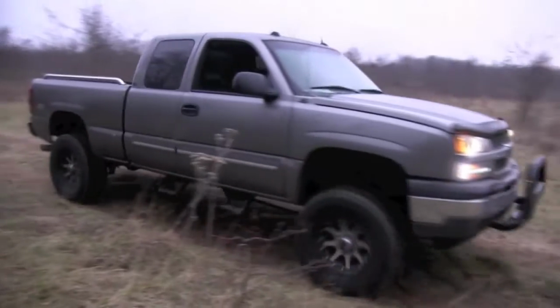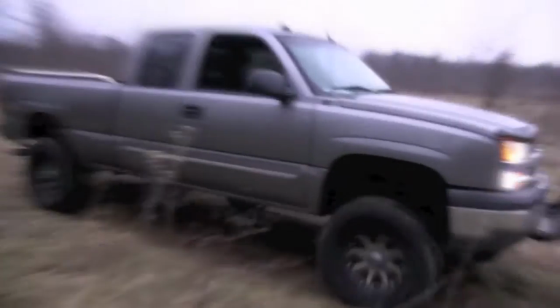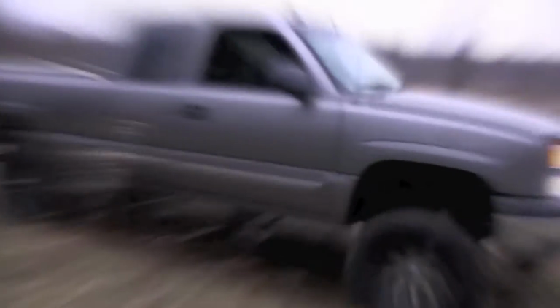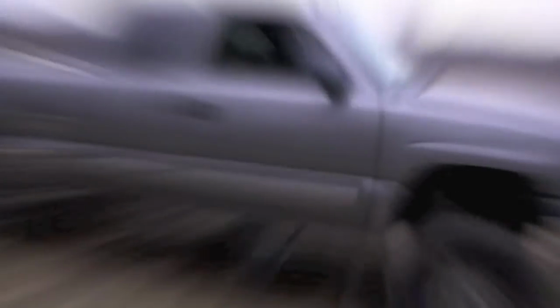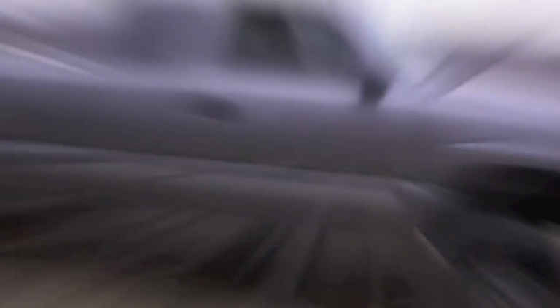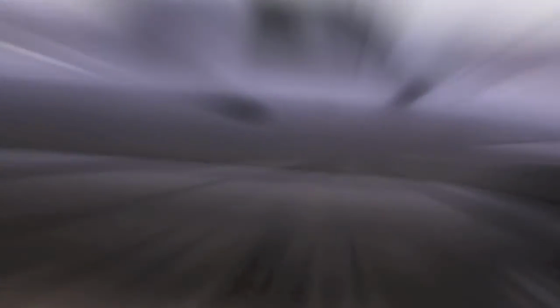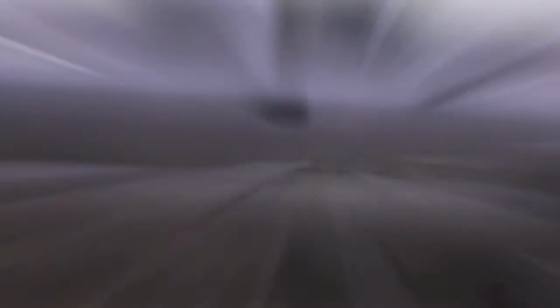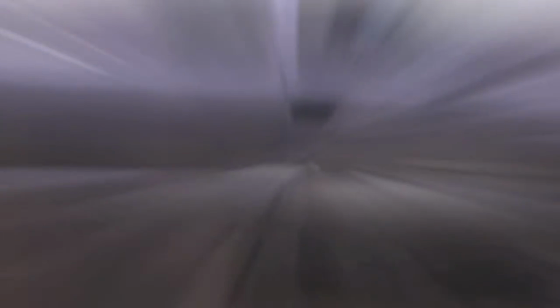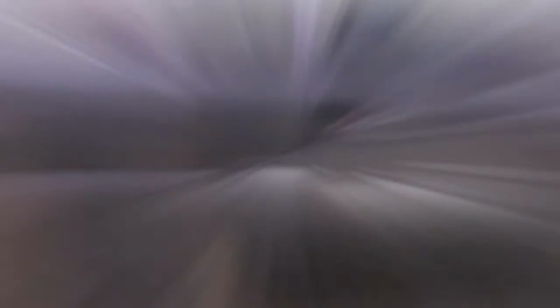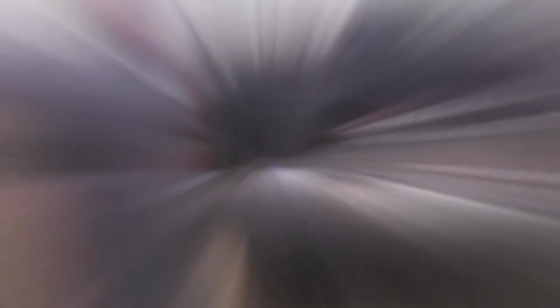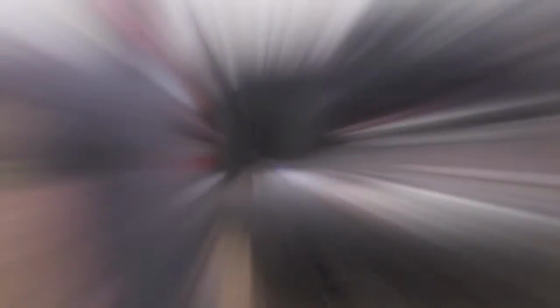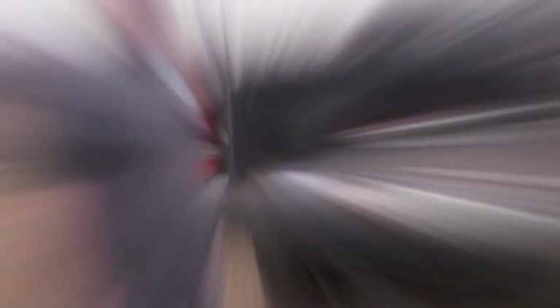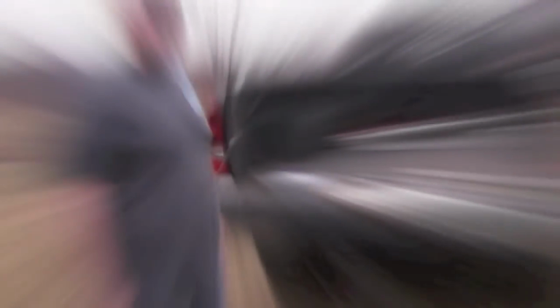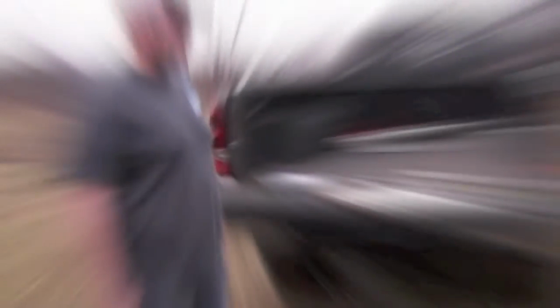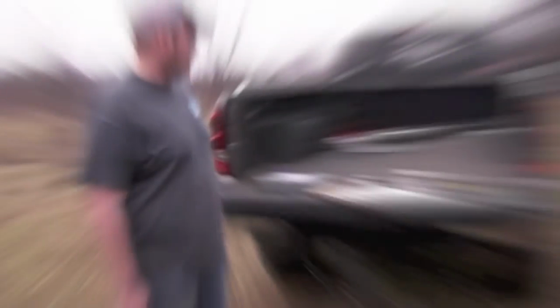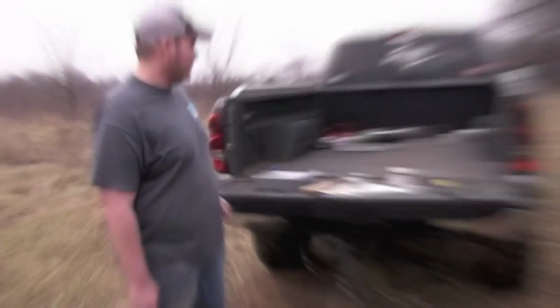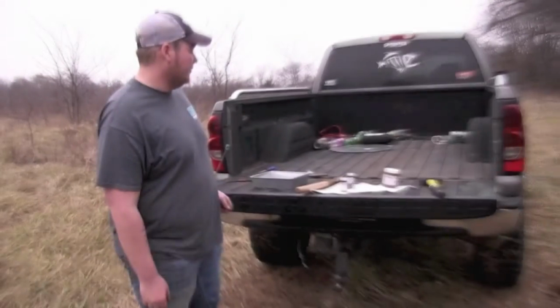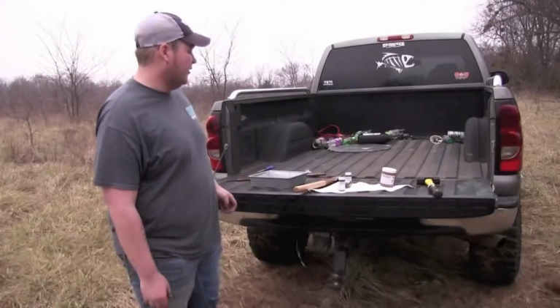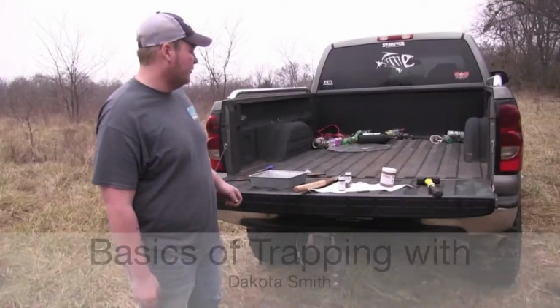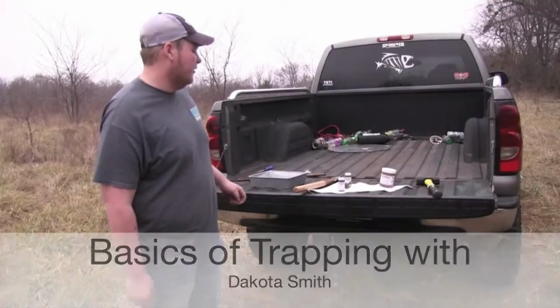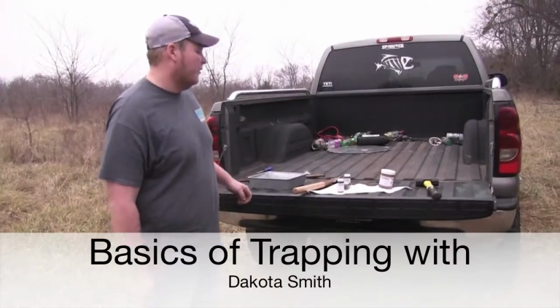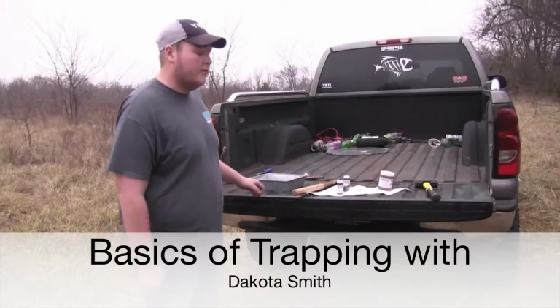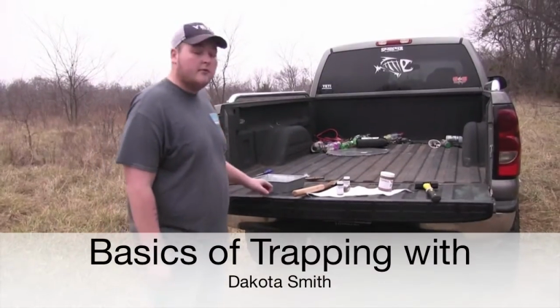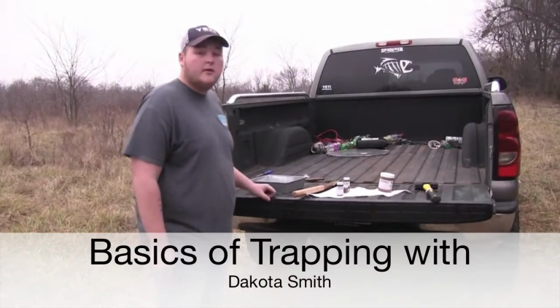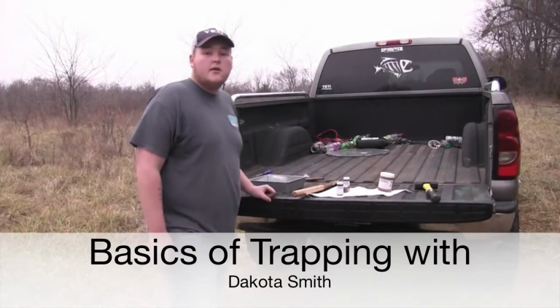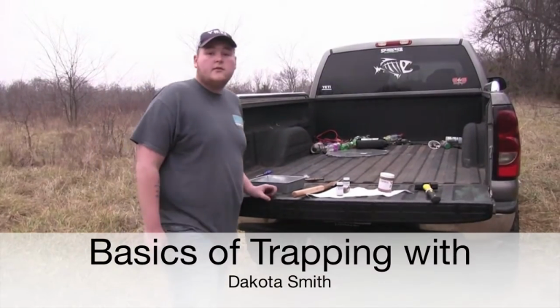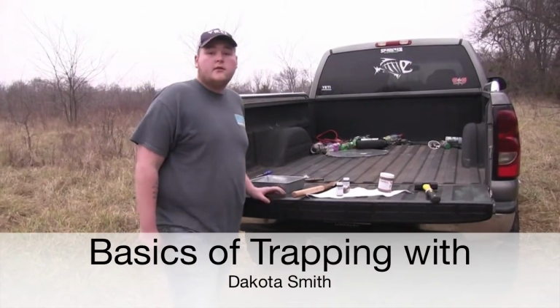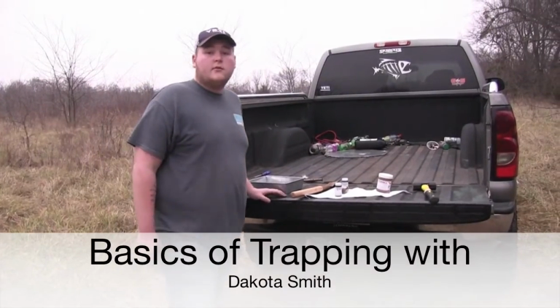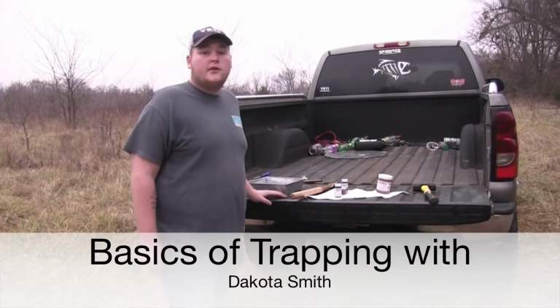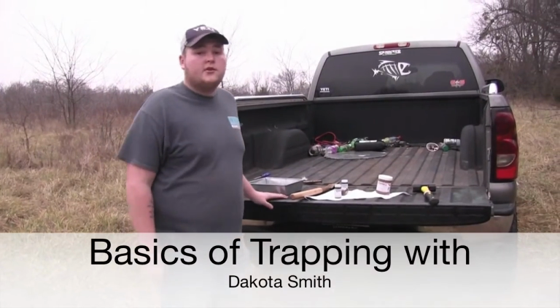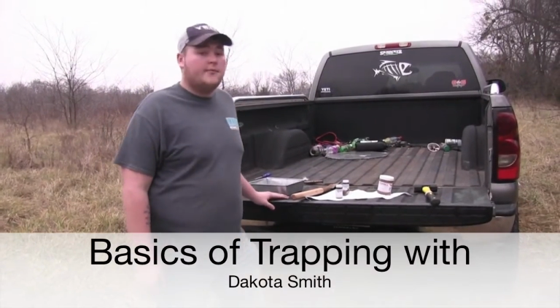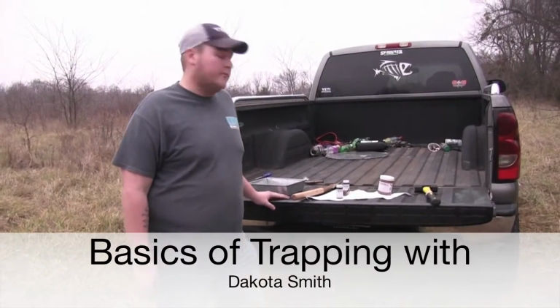We're at Smith Farms today and we've been having some problems with coons getting our corn, so we're going to trap them.